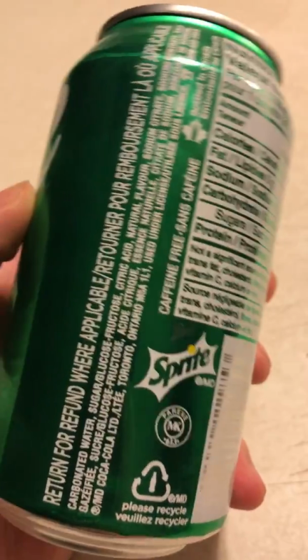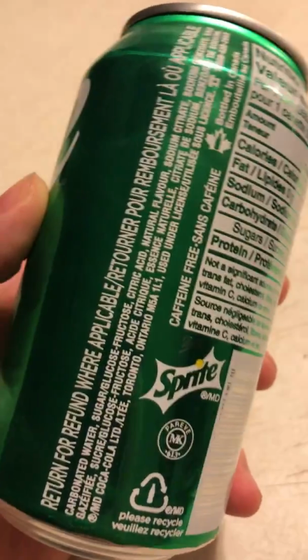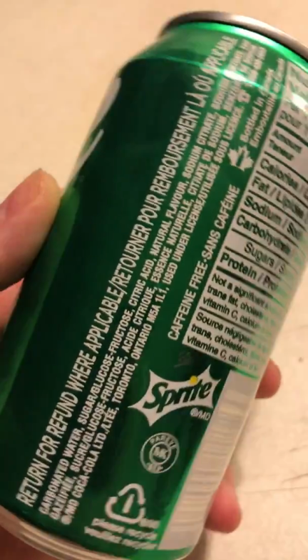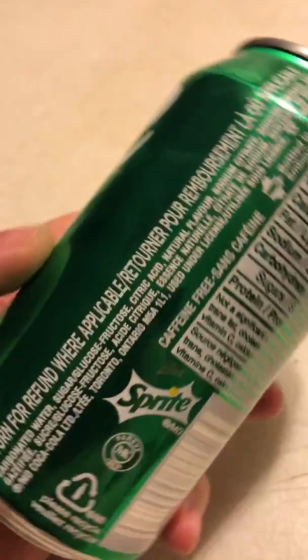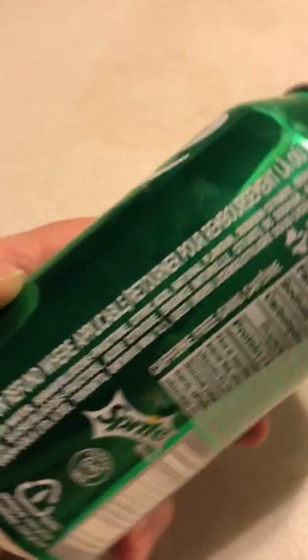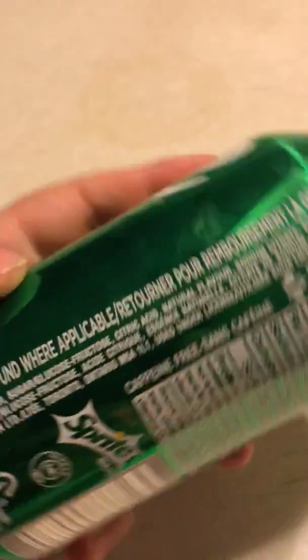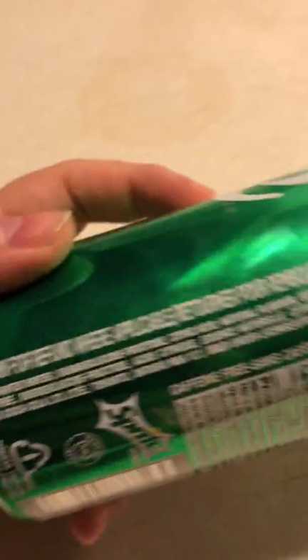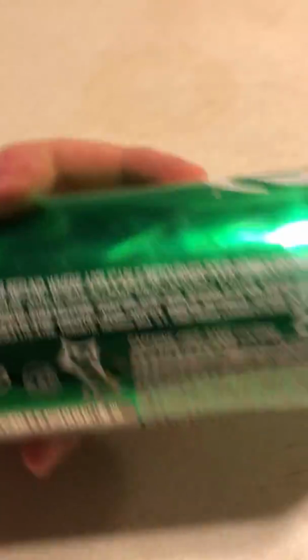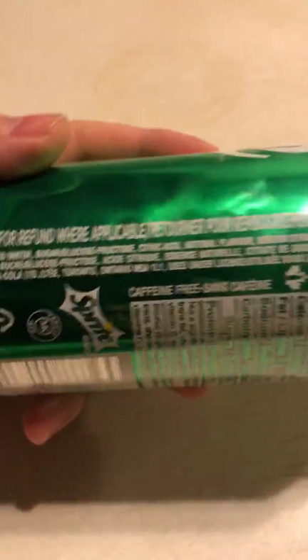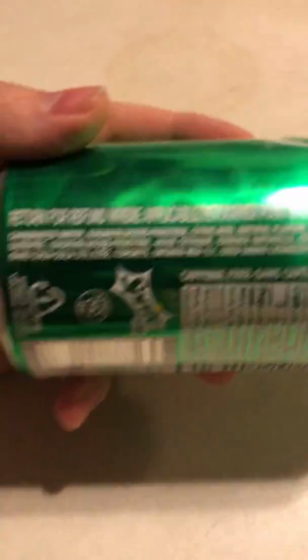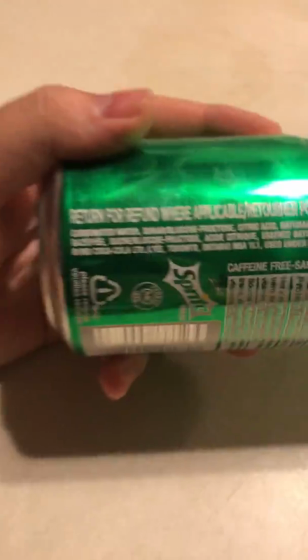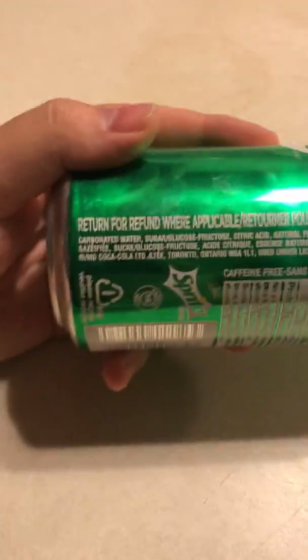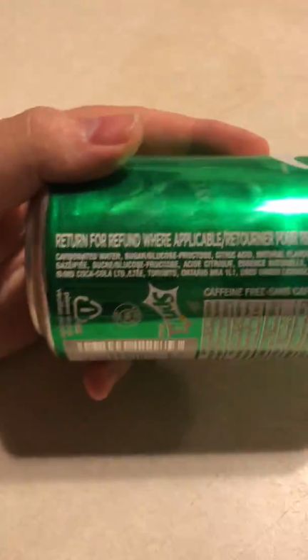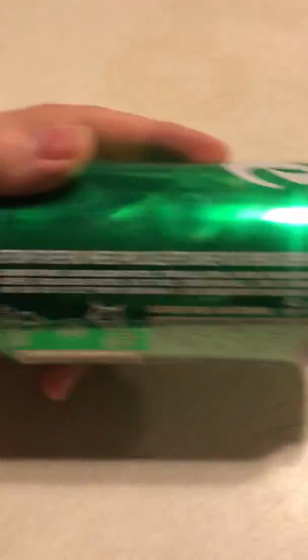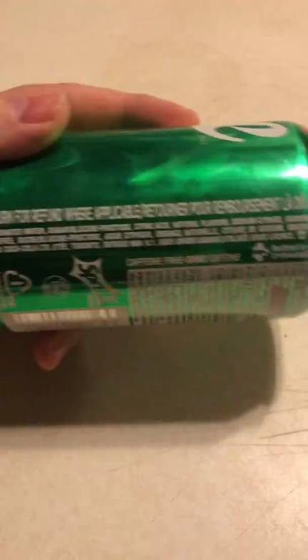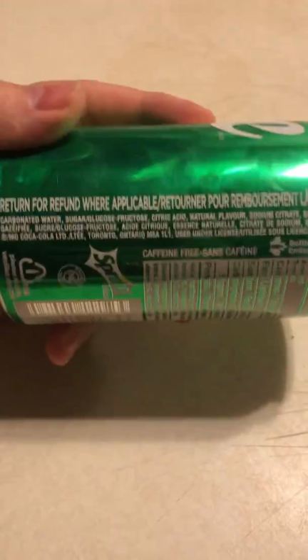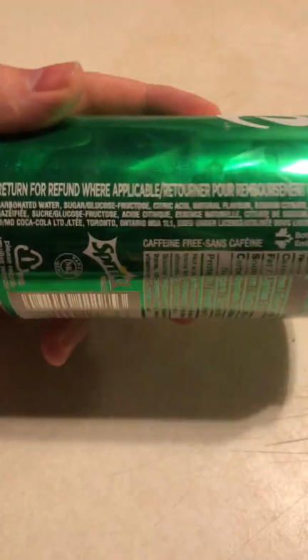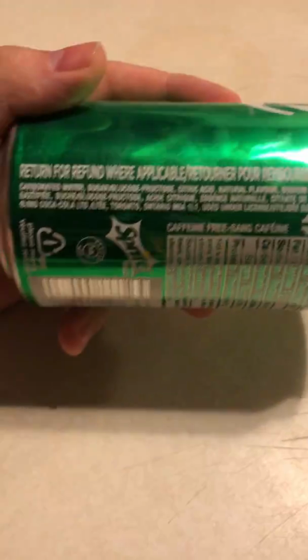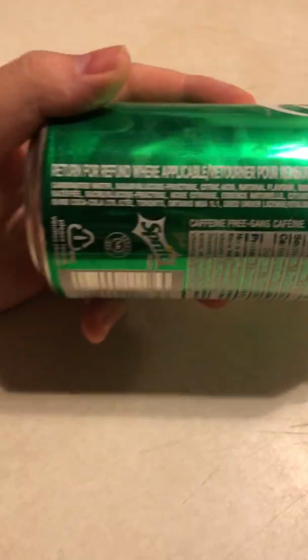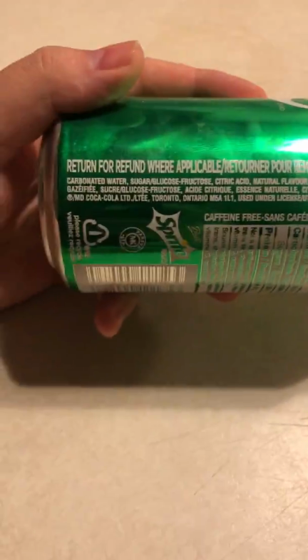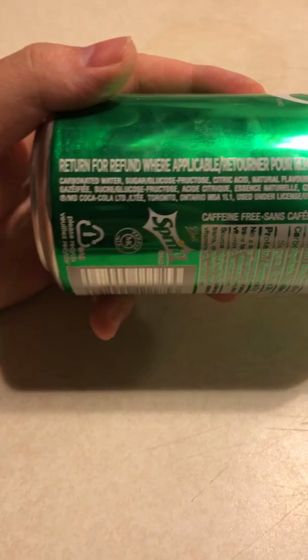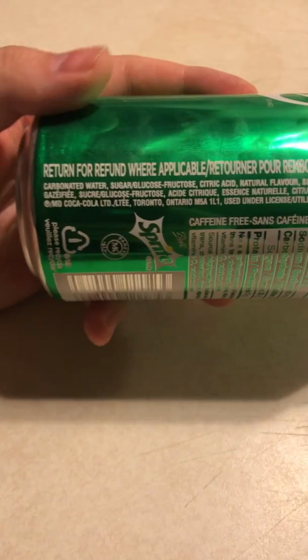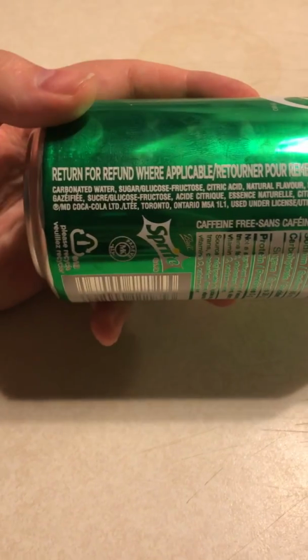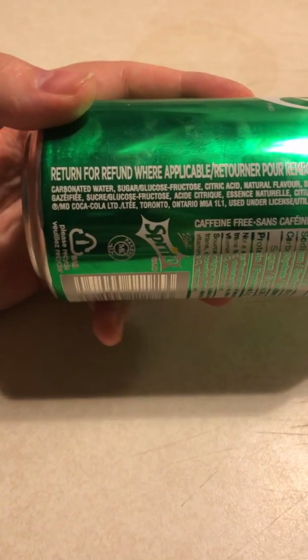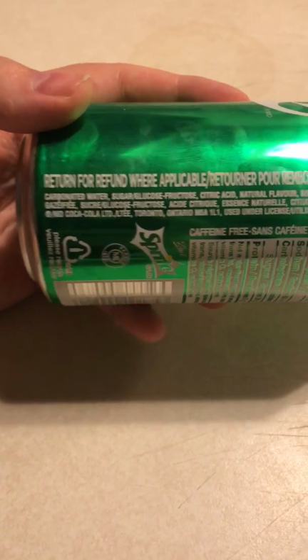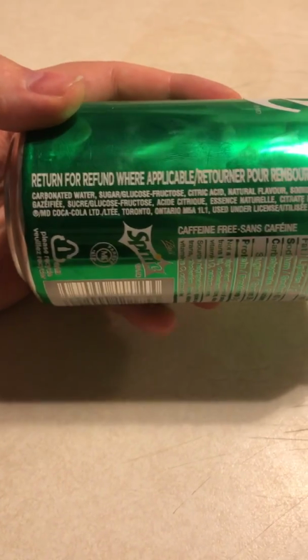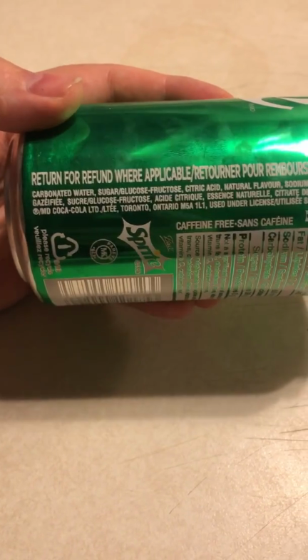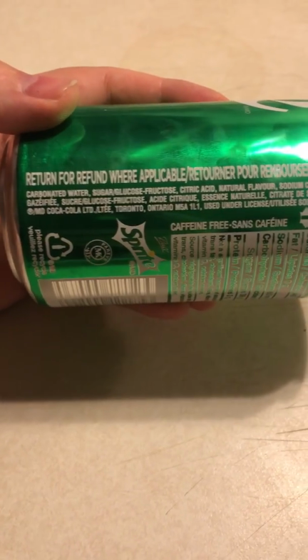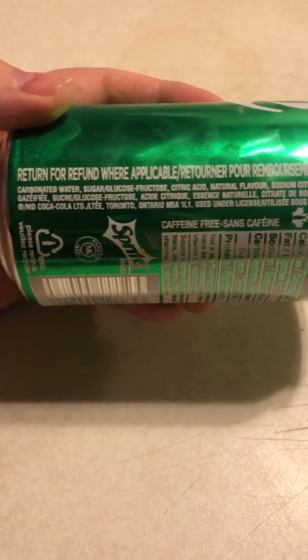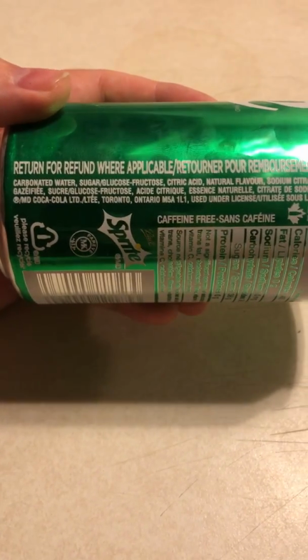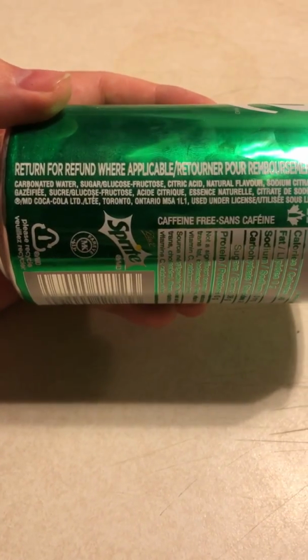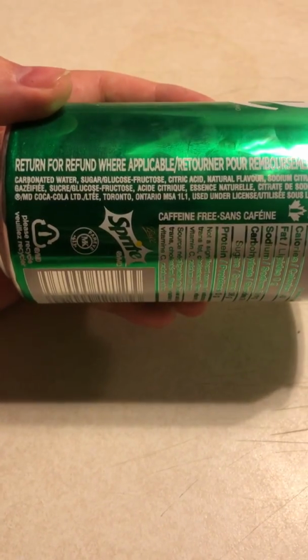I recommend it if you like Sprite, if you like fruity flavored sodas and stuff, definitely would try it.